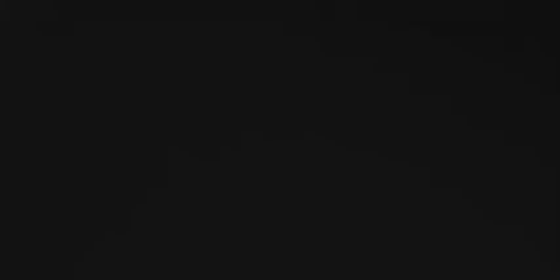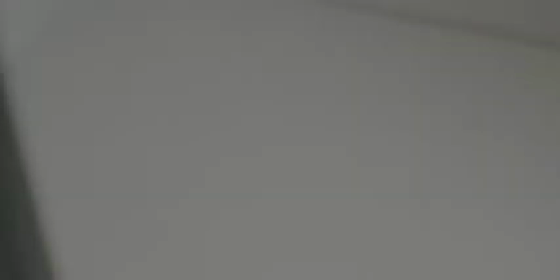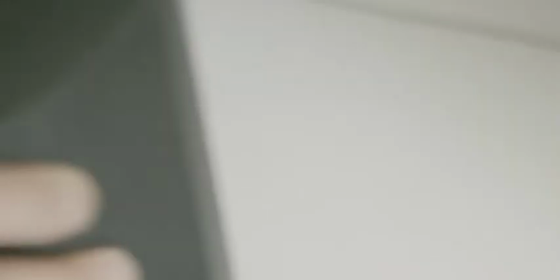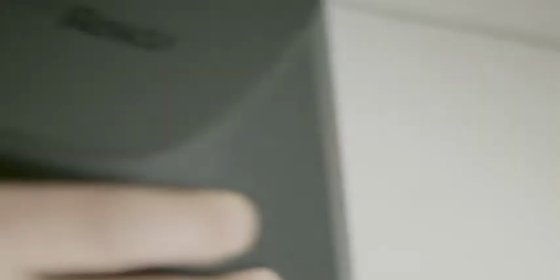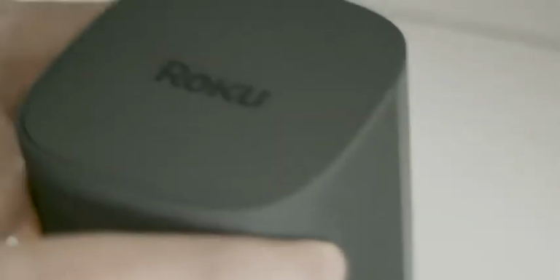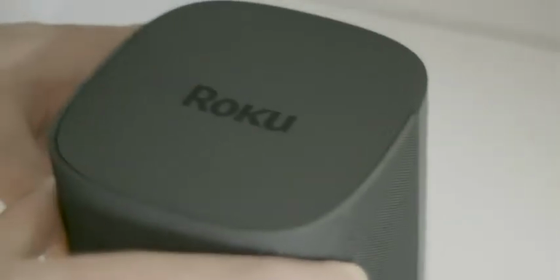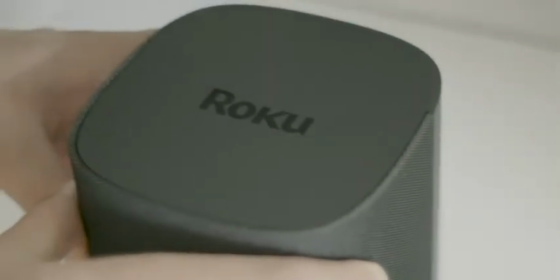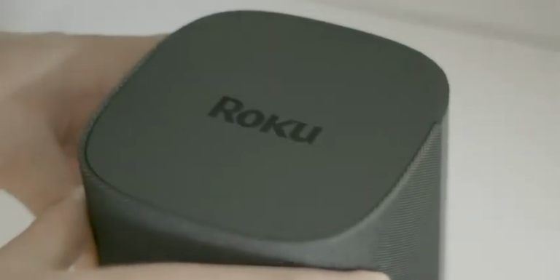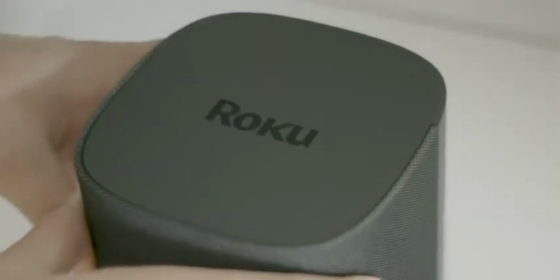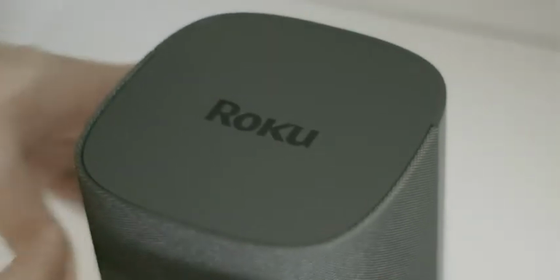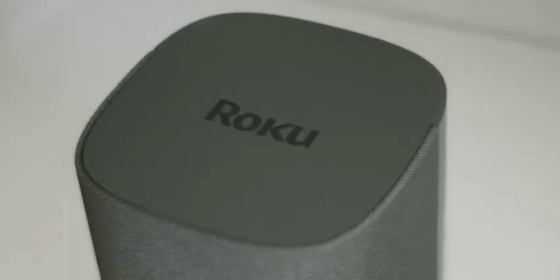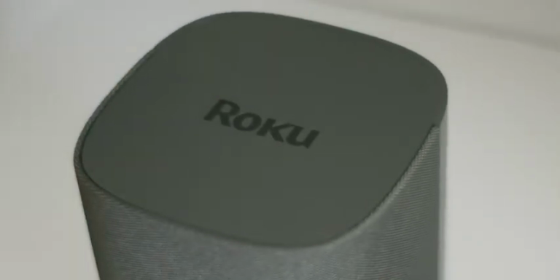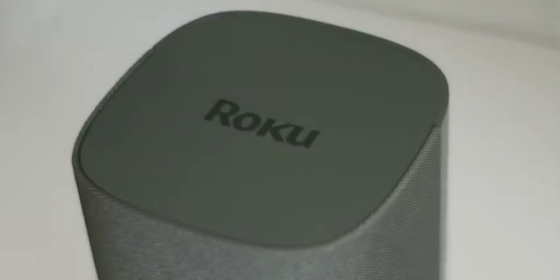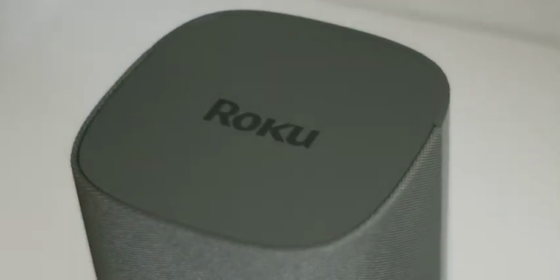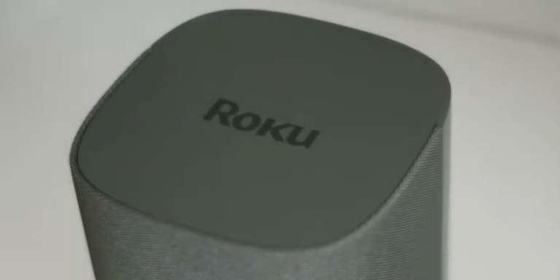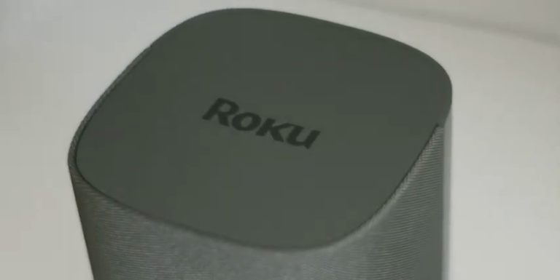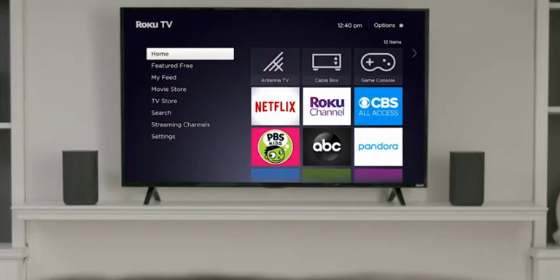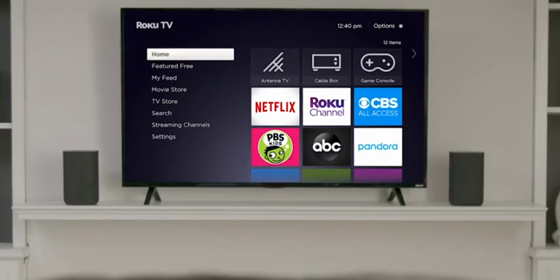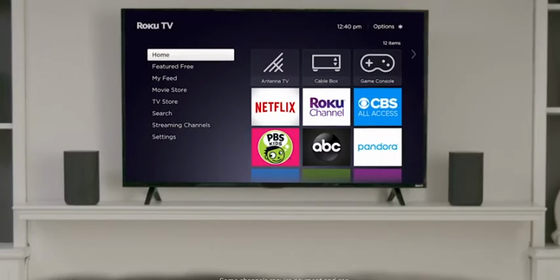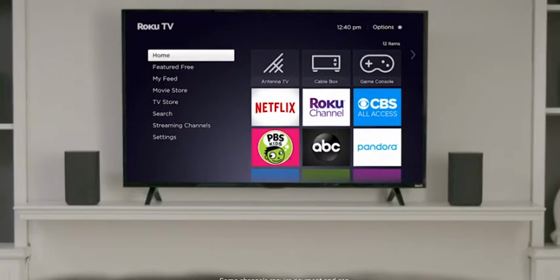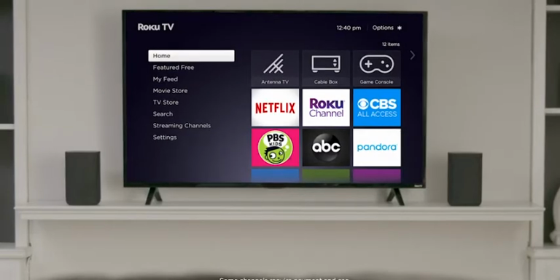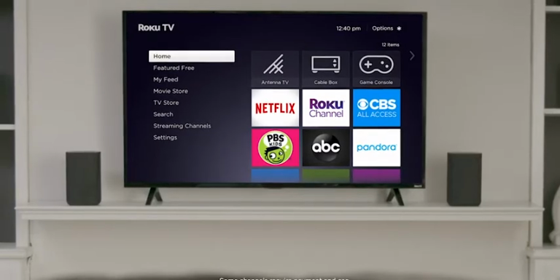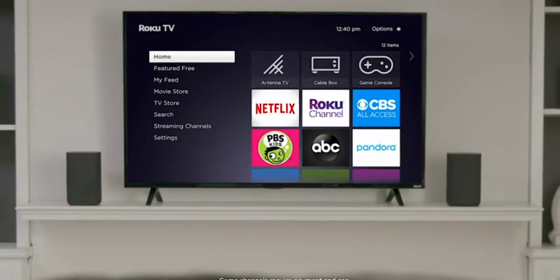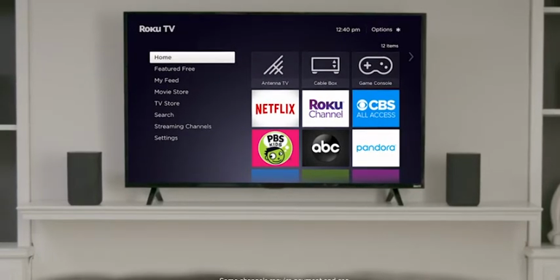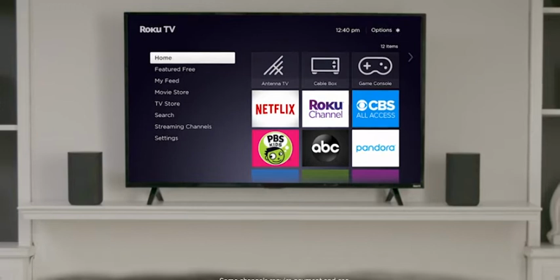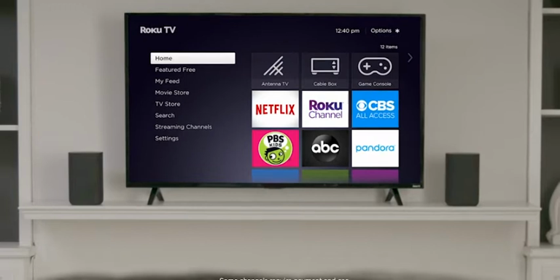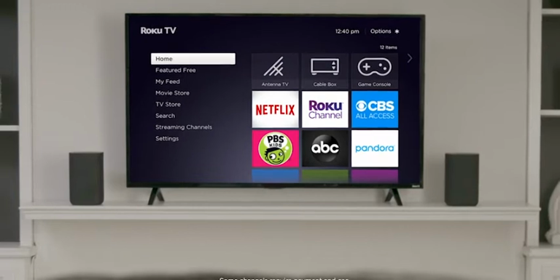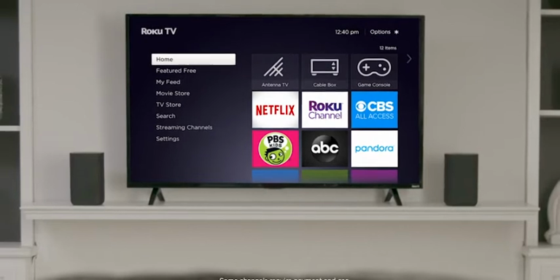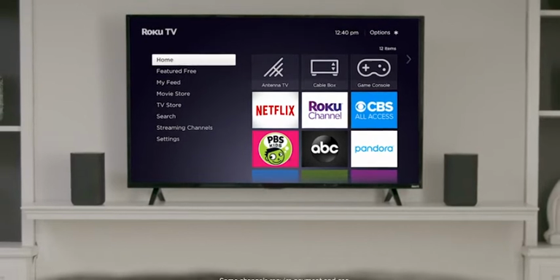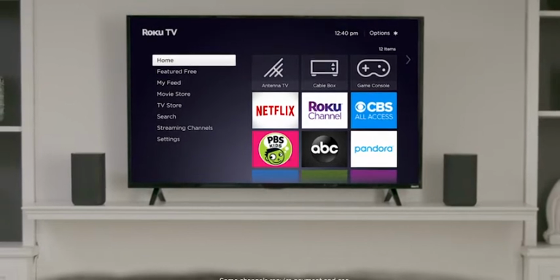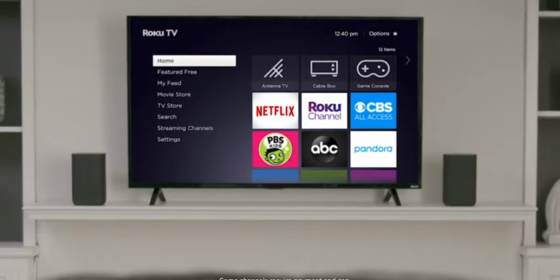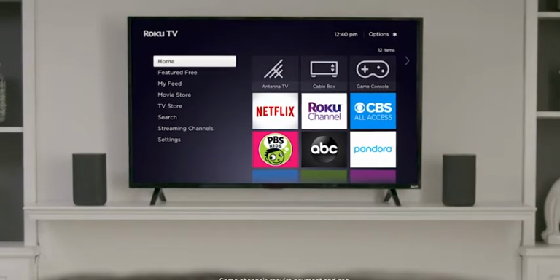Give your entertainment the premium sound it deserves. Roku wireless speakers are the easy way to upgrade the sound of your Roku TV.